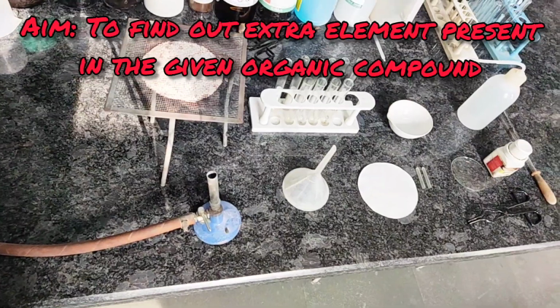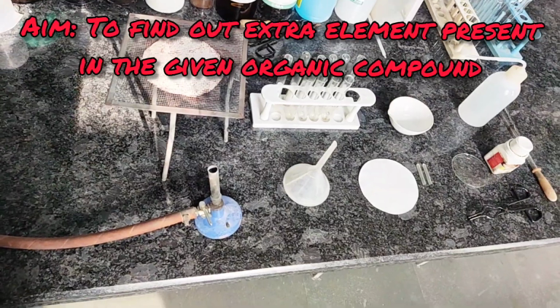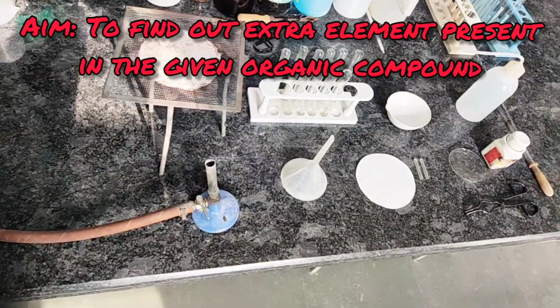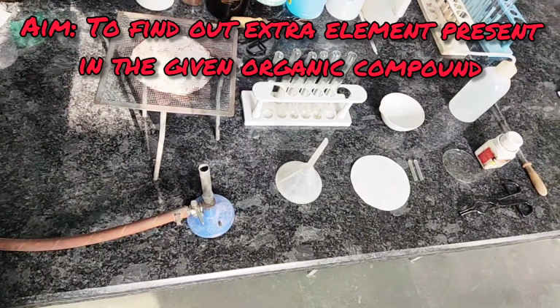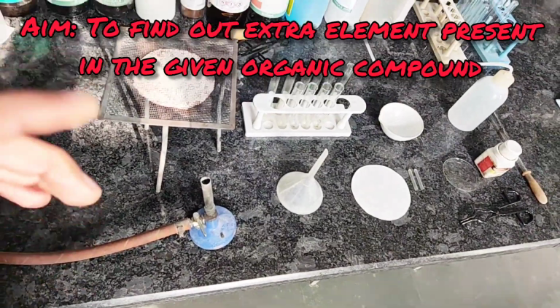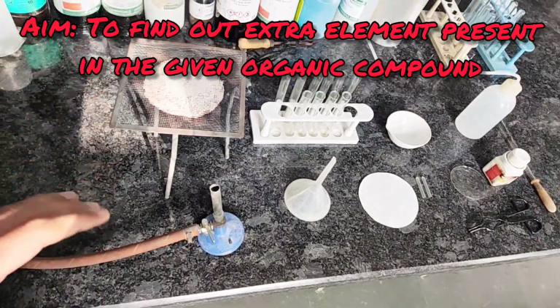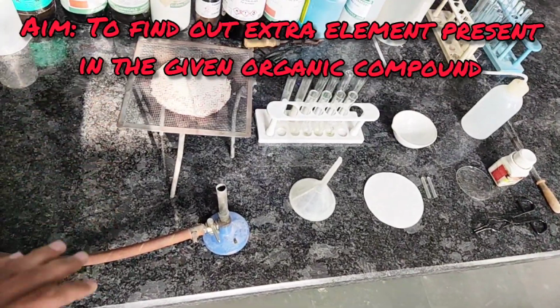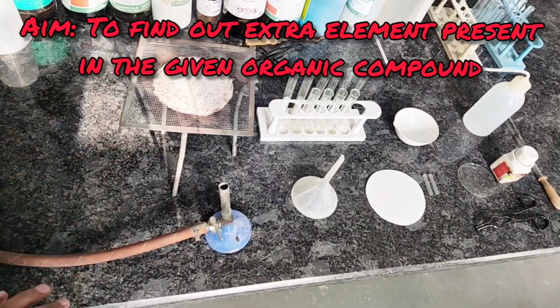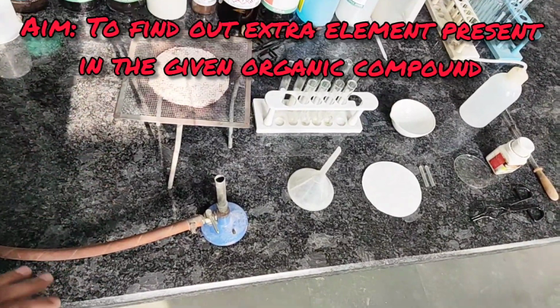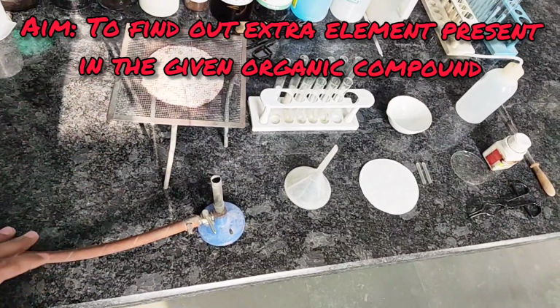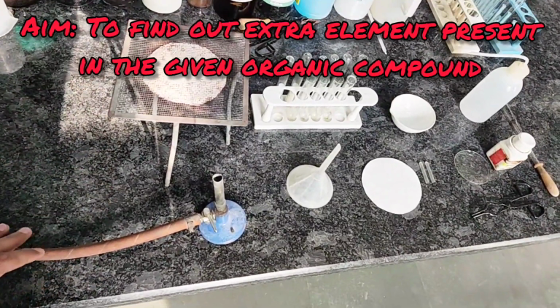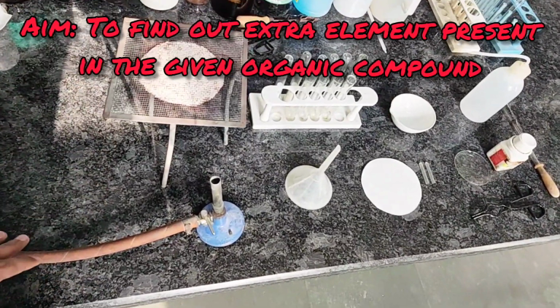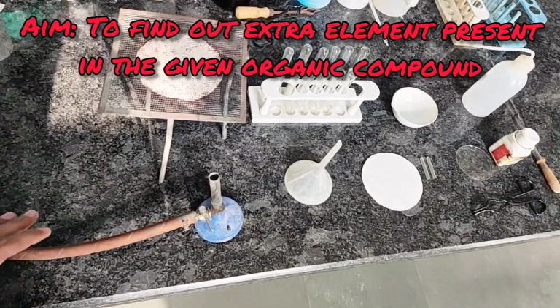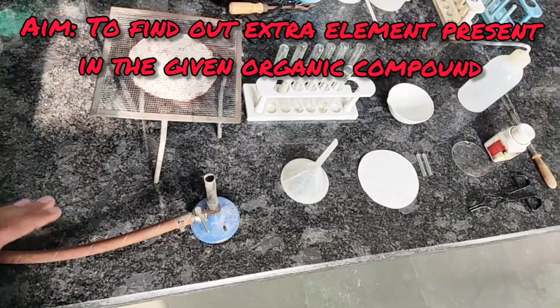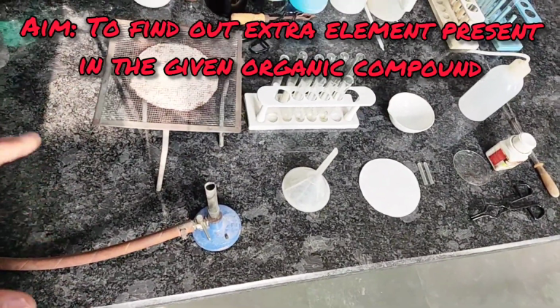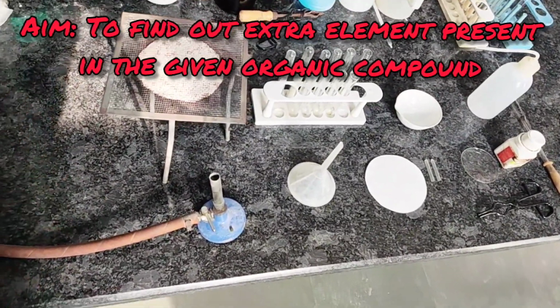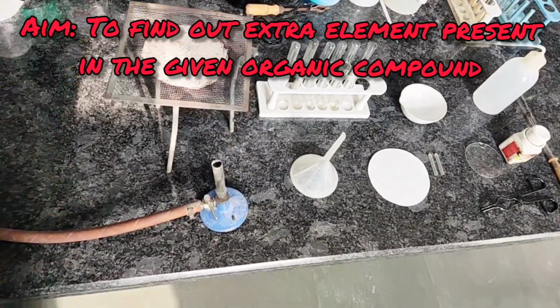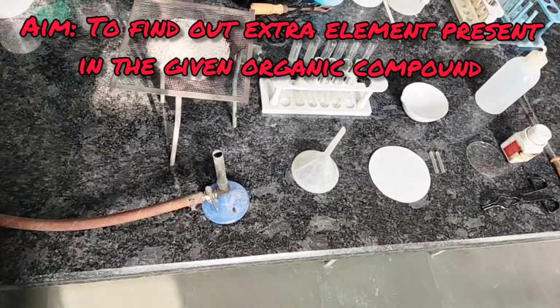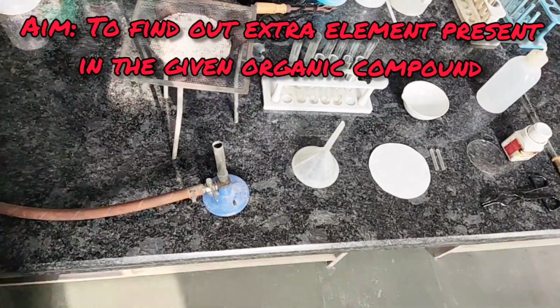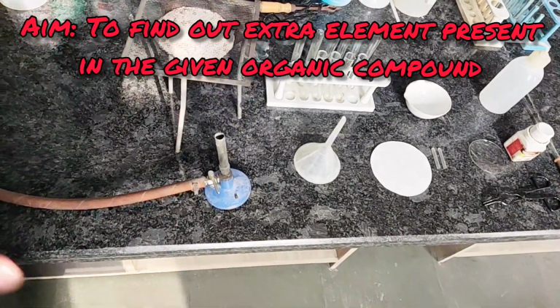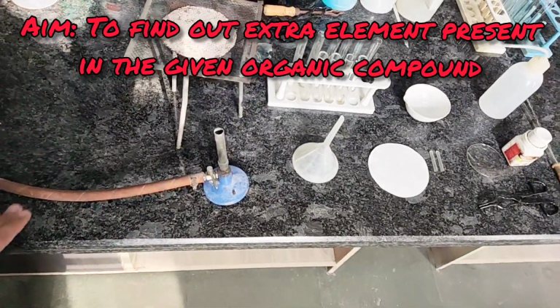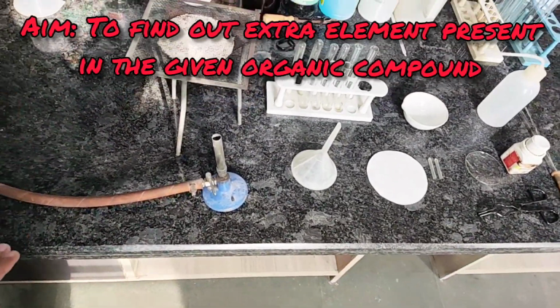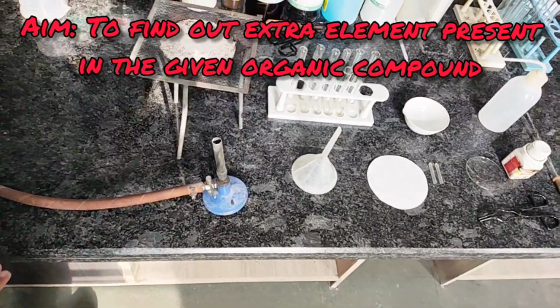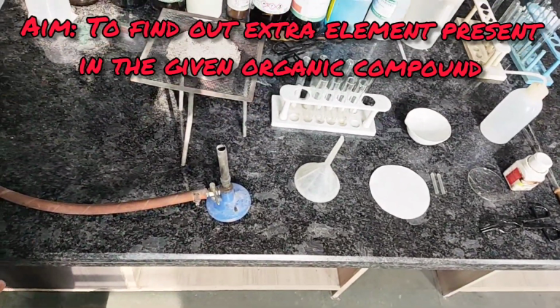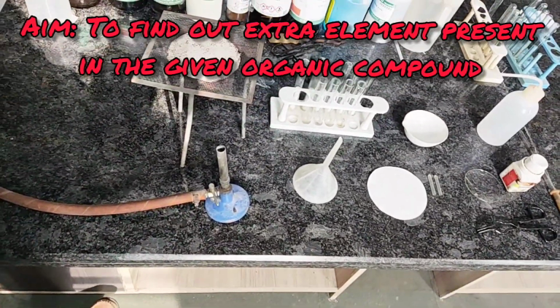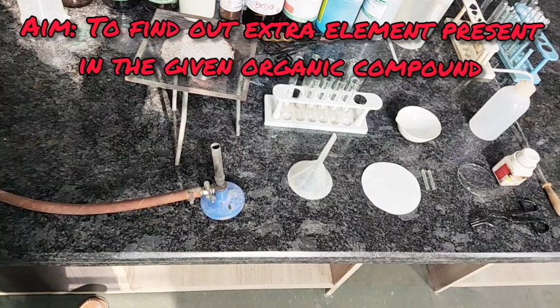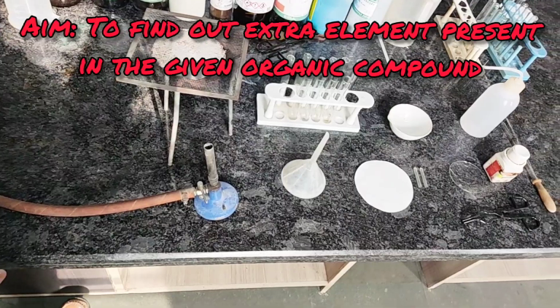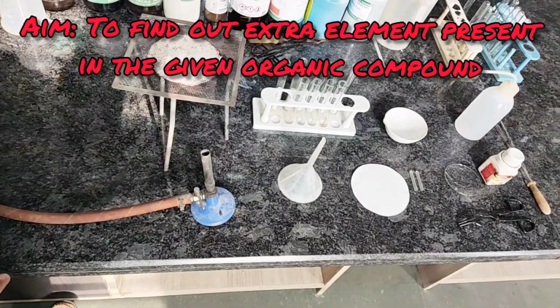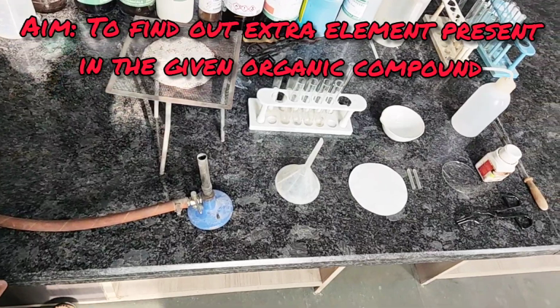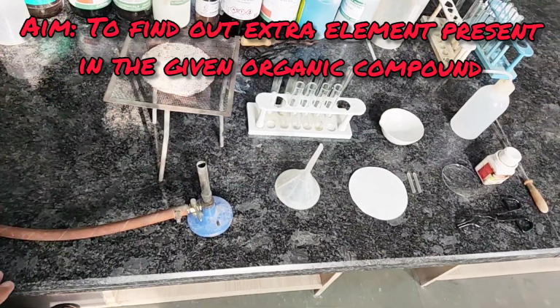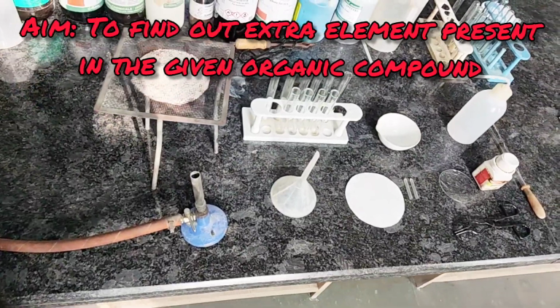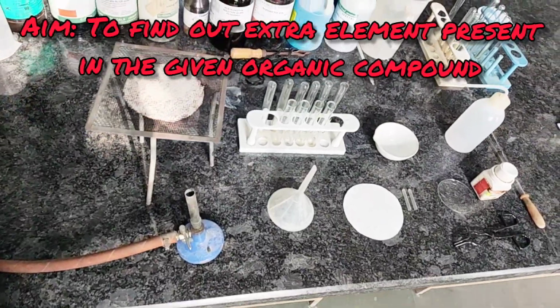With the help of Lassaigne Test, we can find out which extra element is present in a given organic compound.